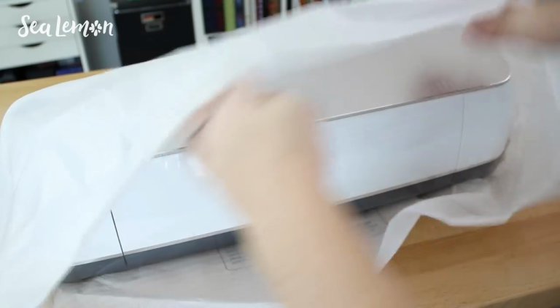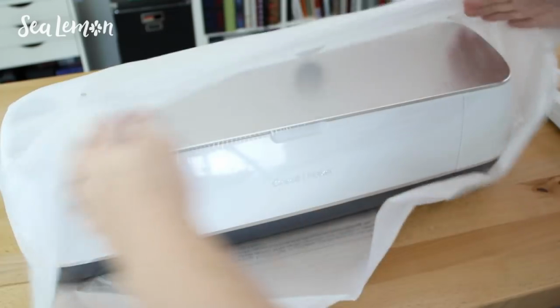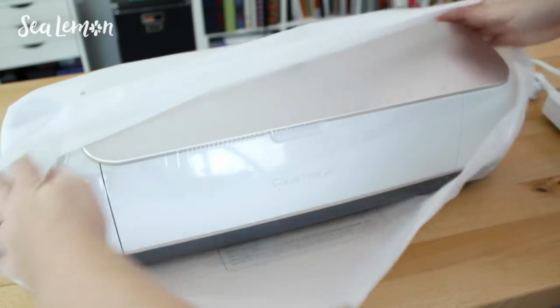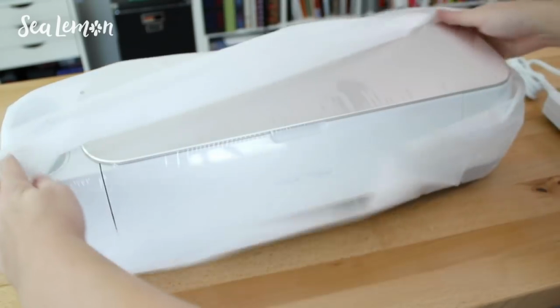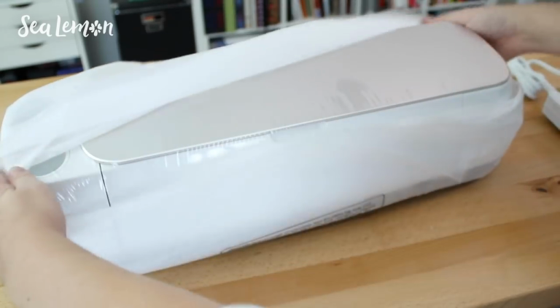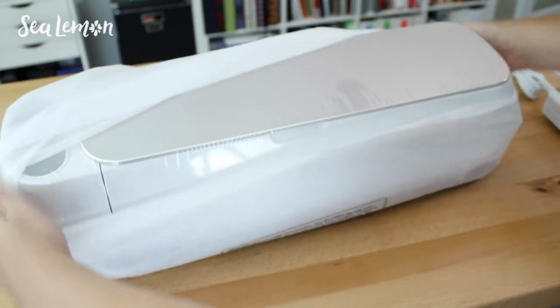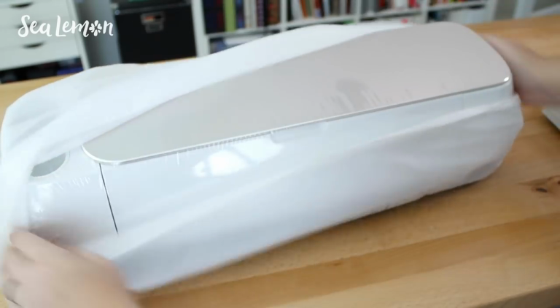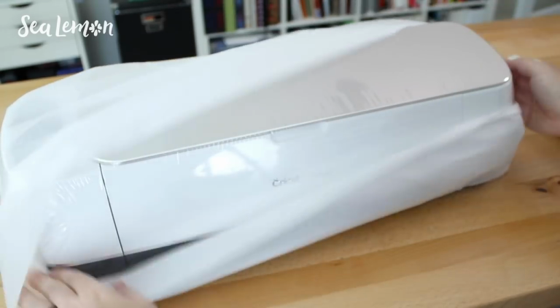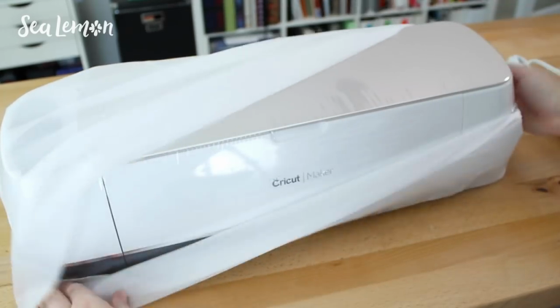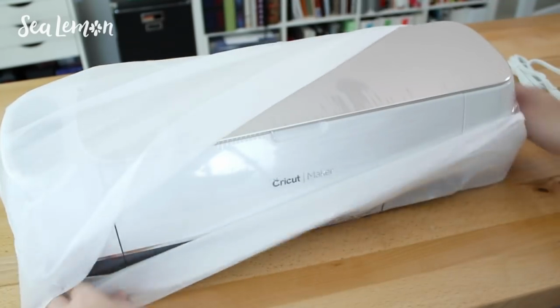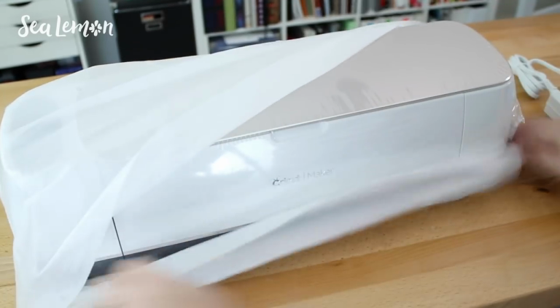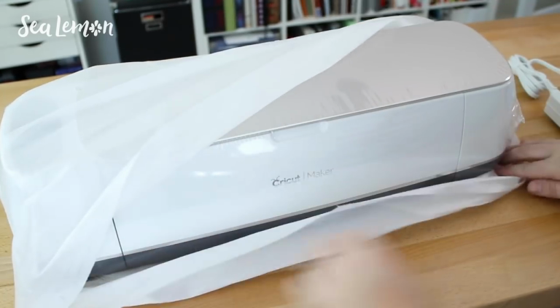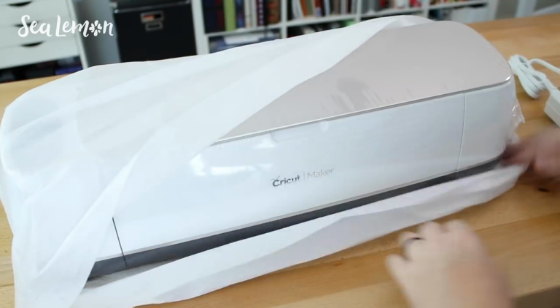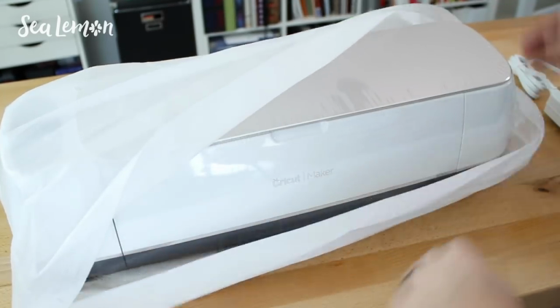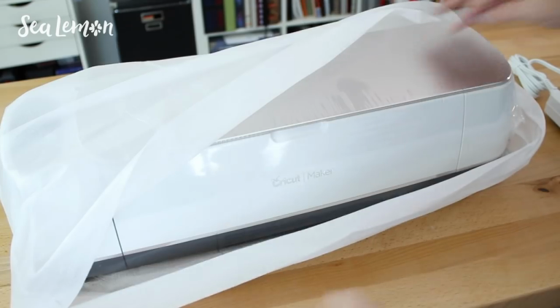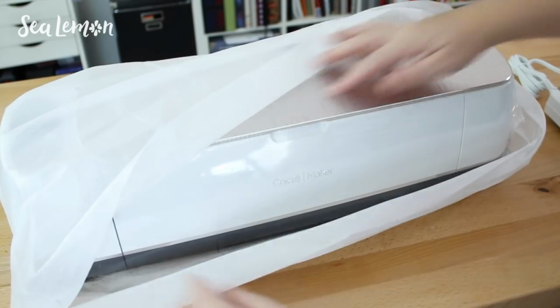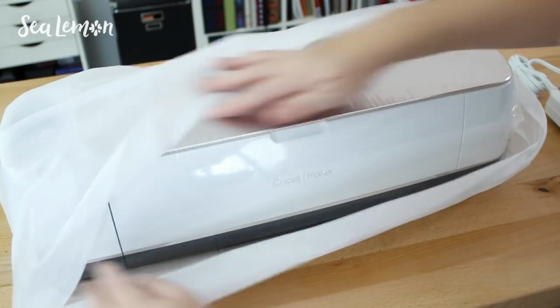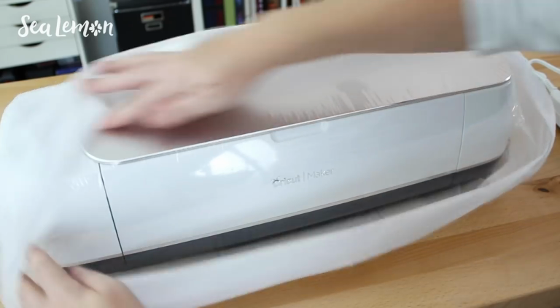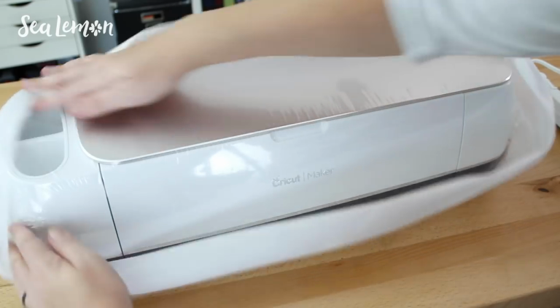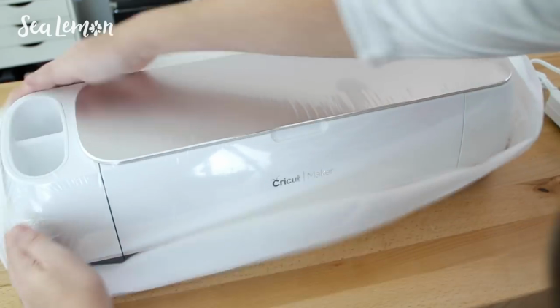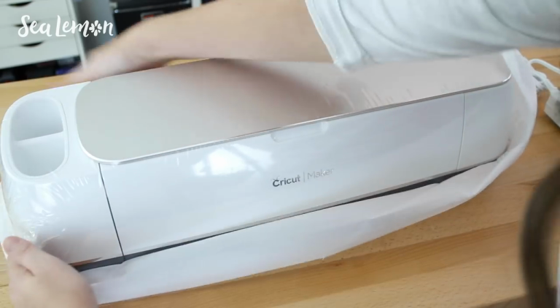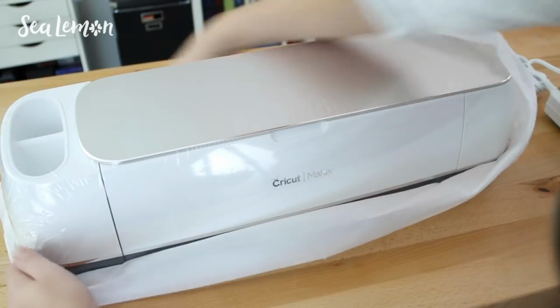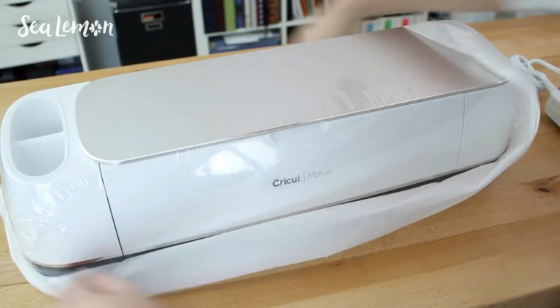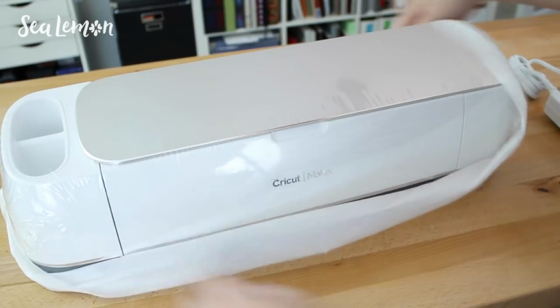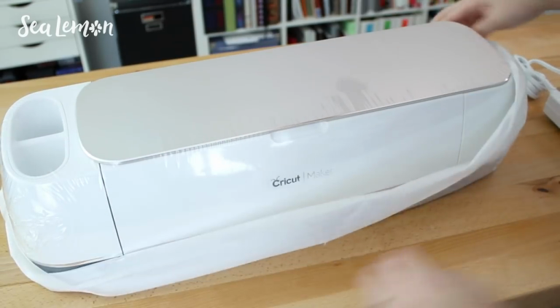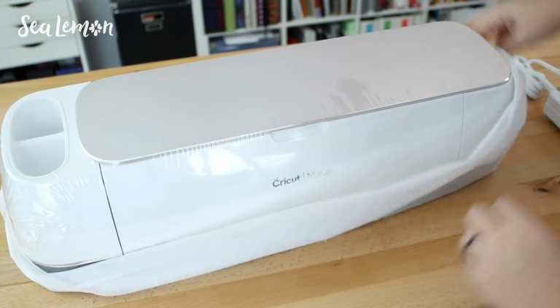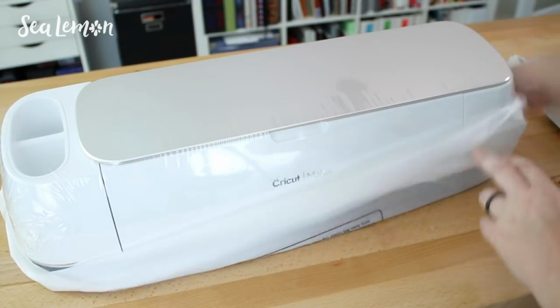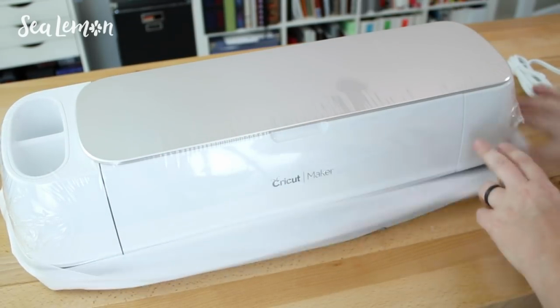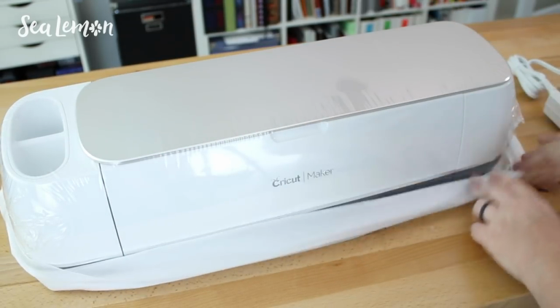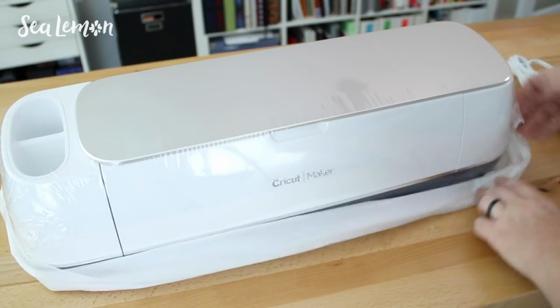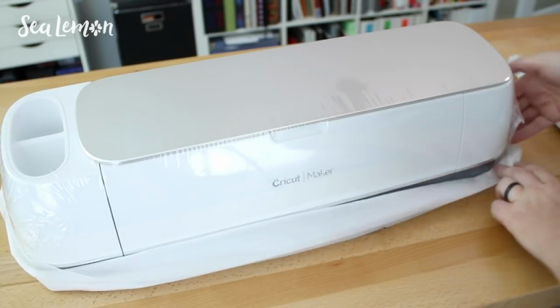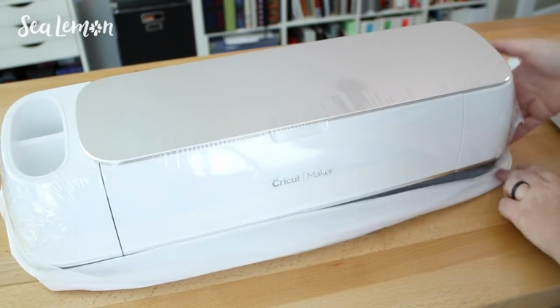Okay, now let's unwrap this machine — the Maker.